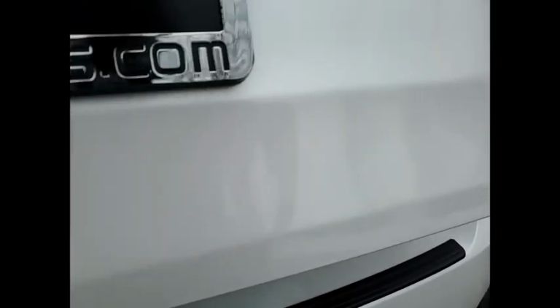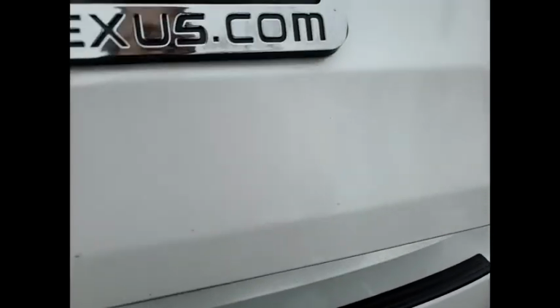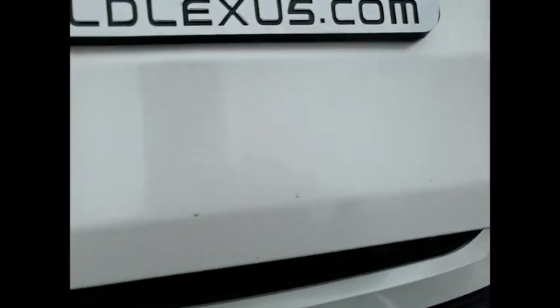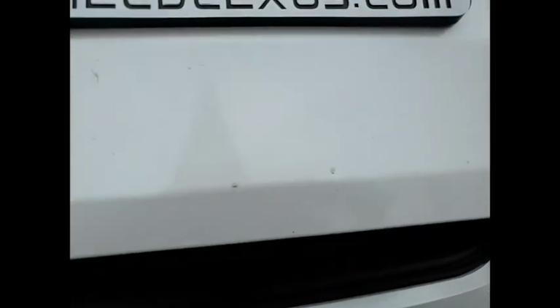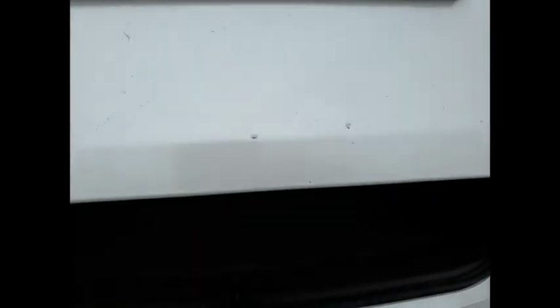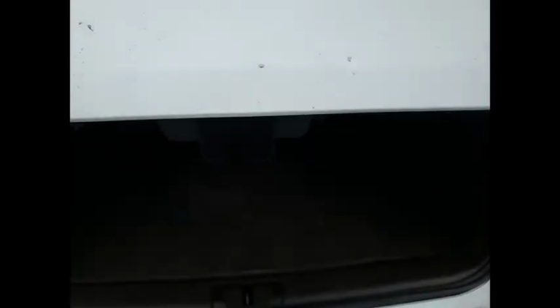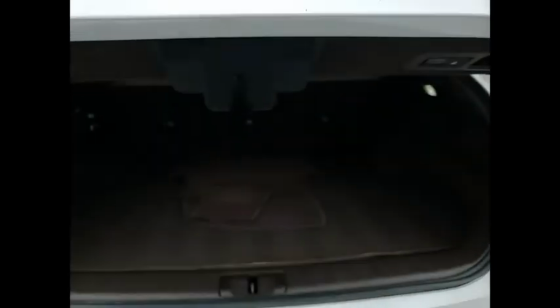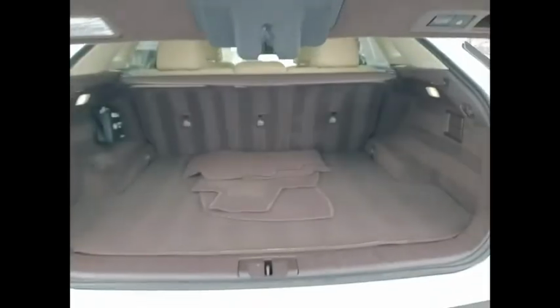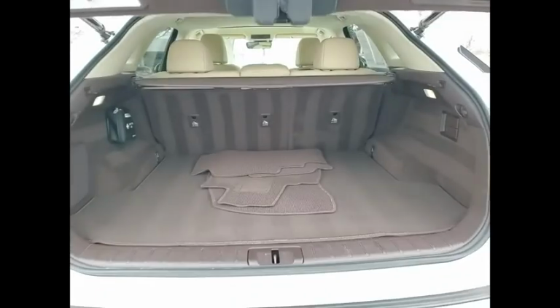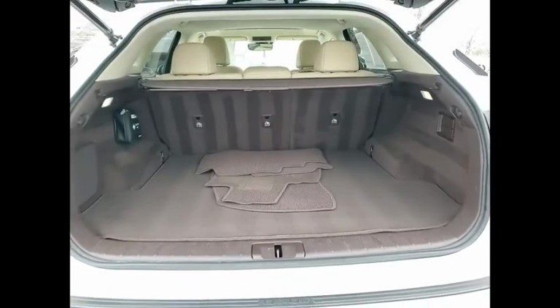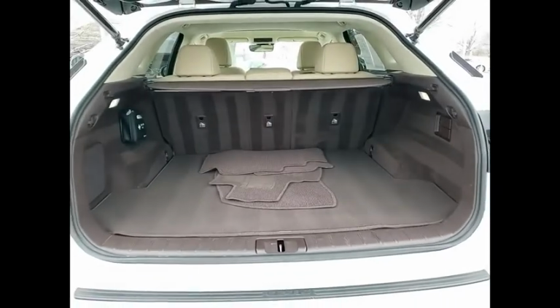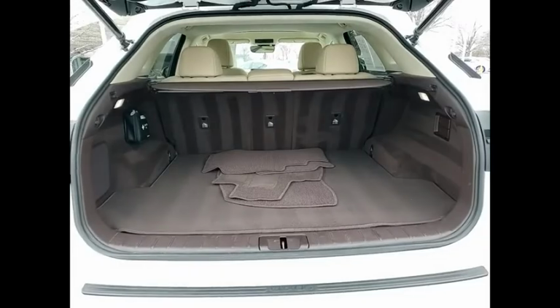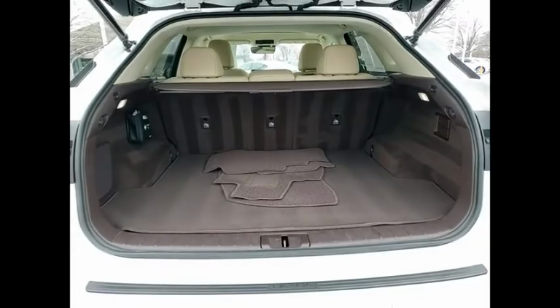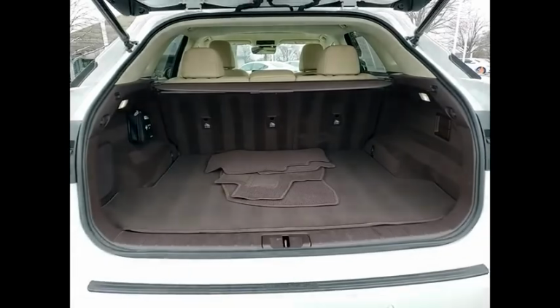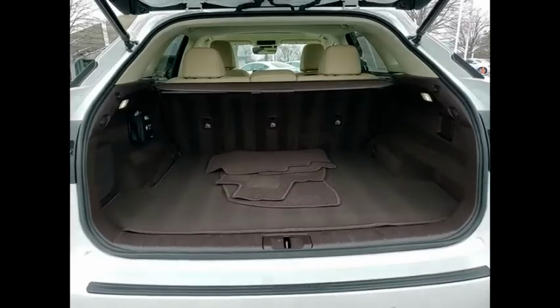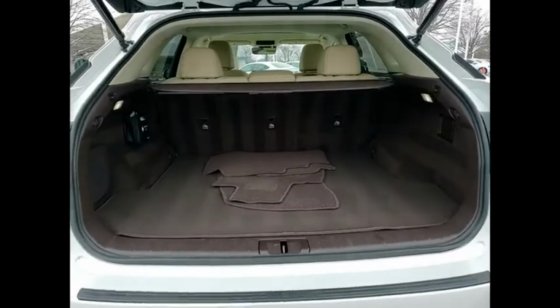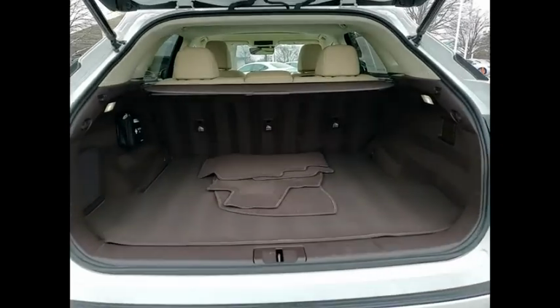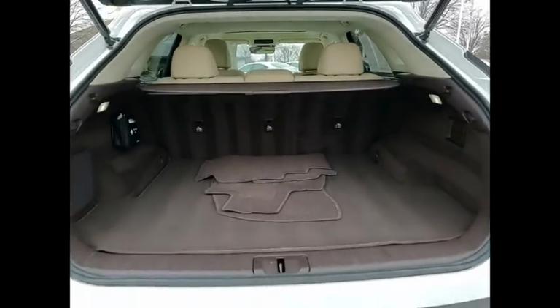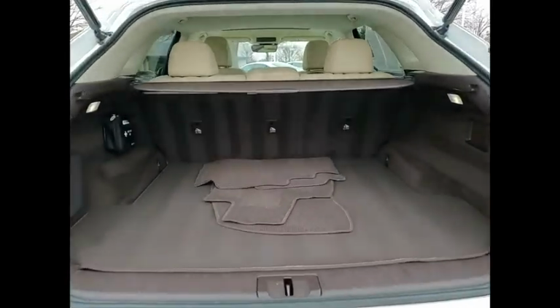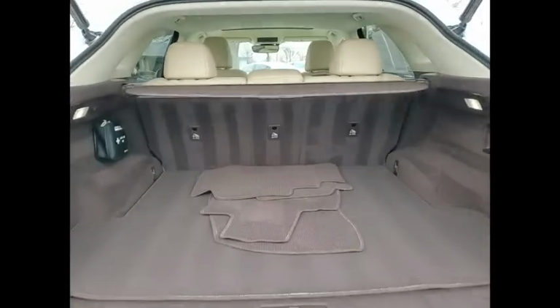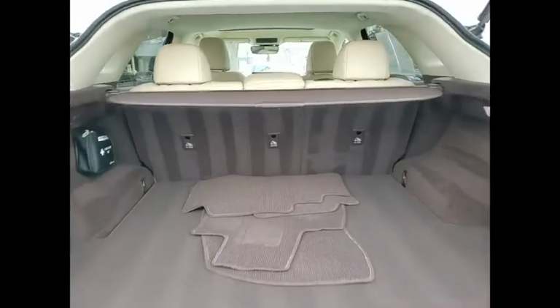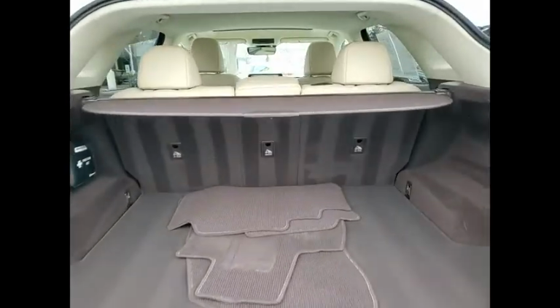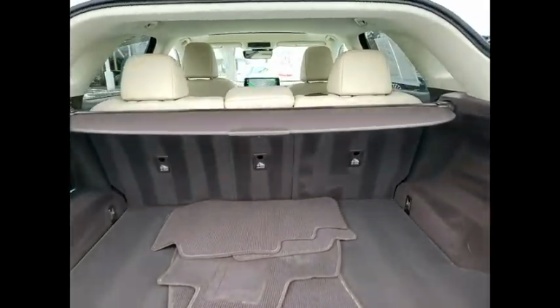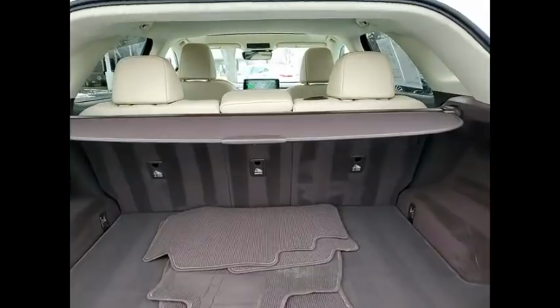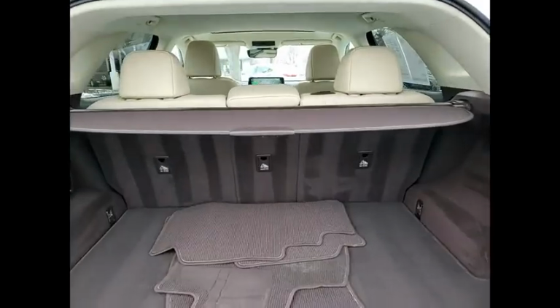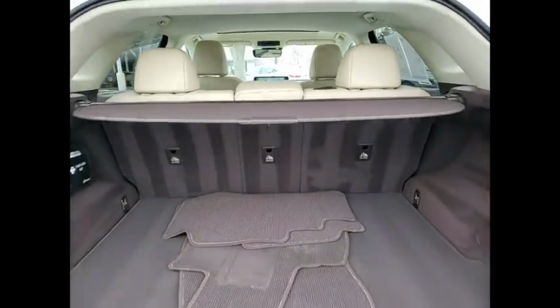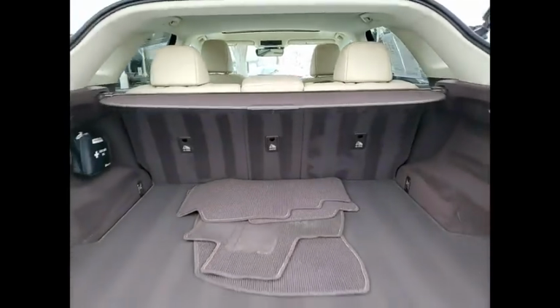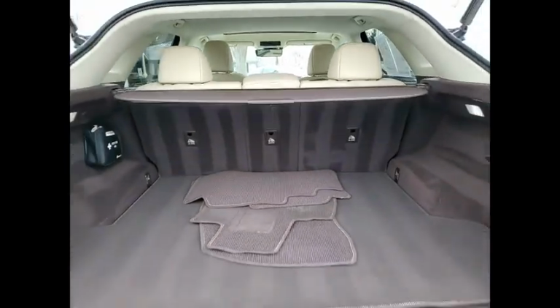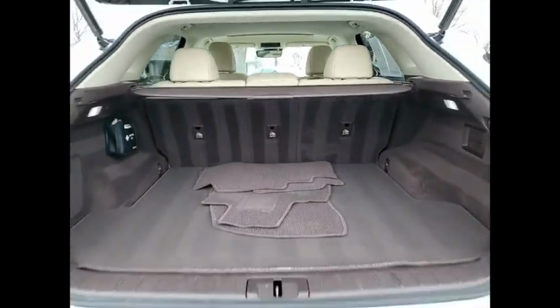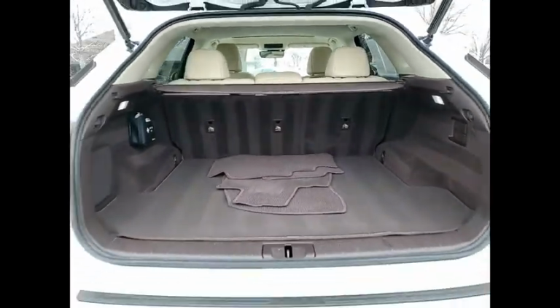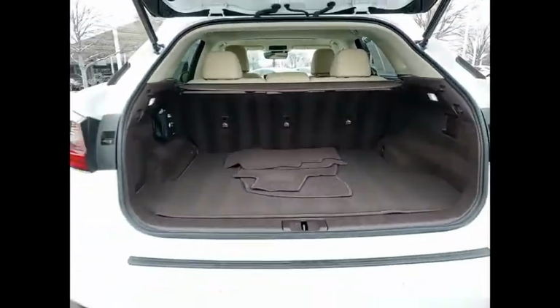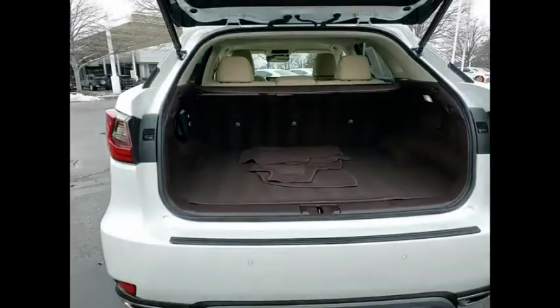This vehicle has less than 35,000 miles. Here are some of this vehicle's great options: power windows with safety reverse,